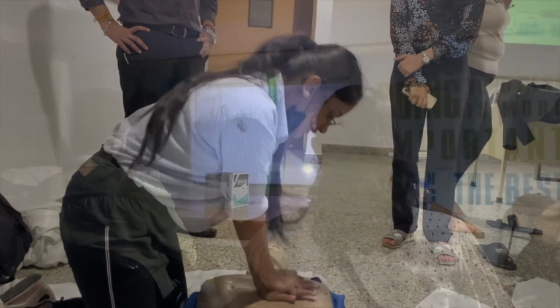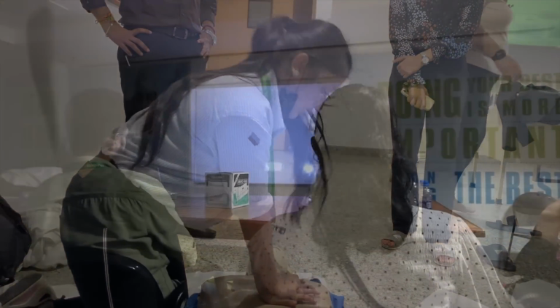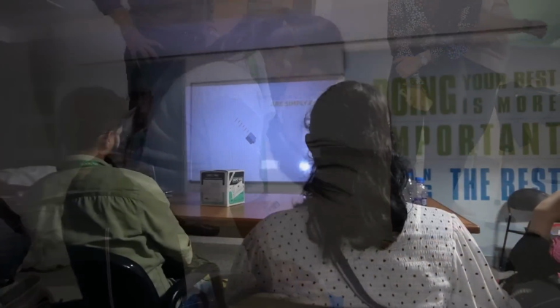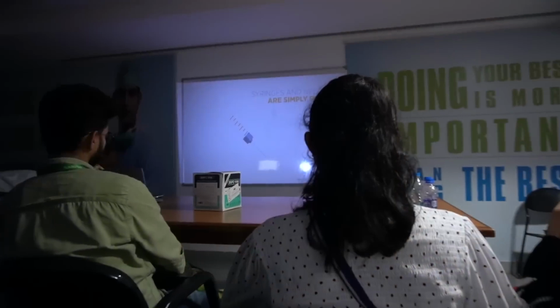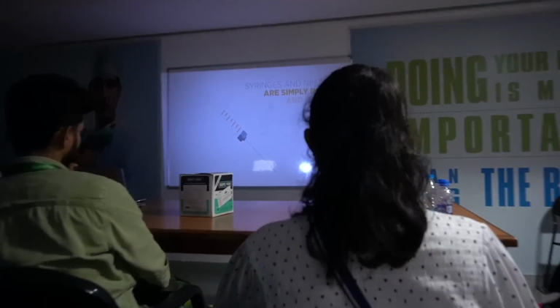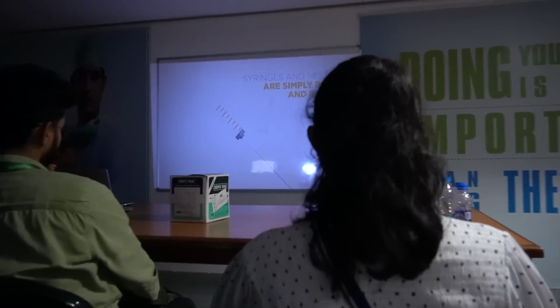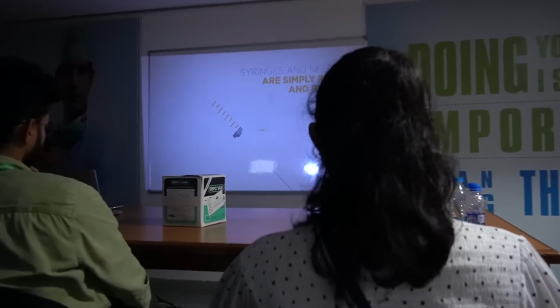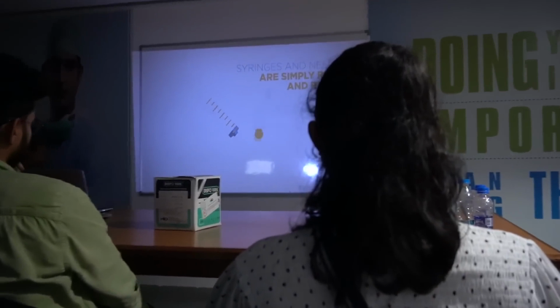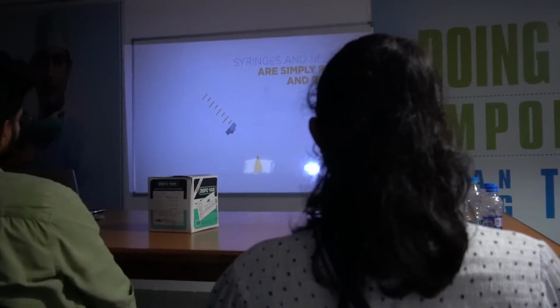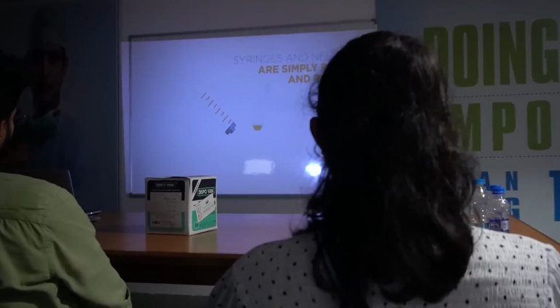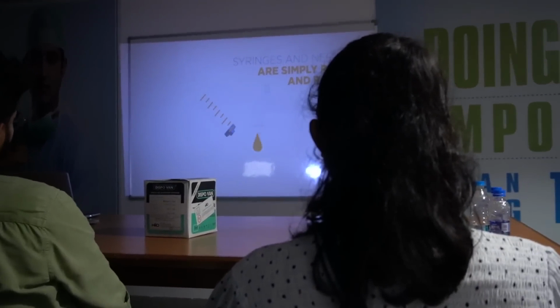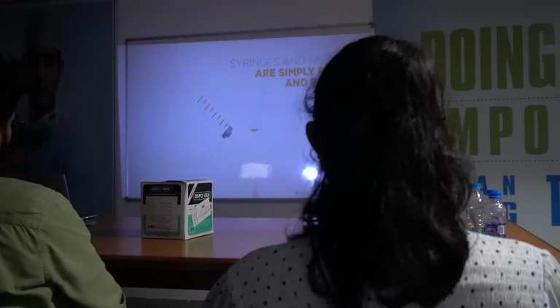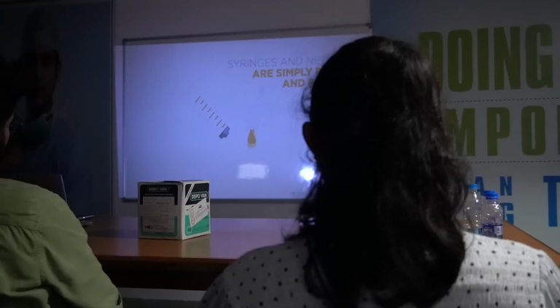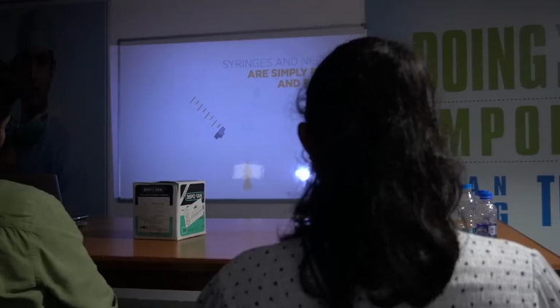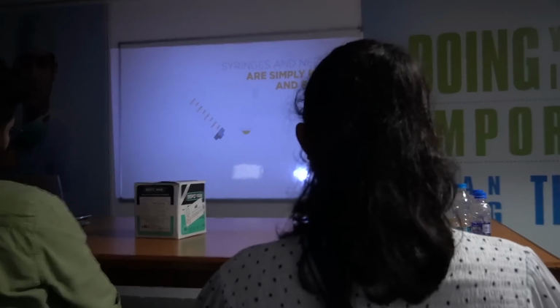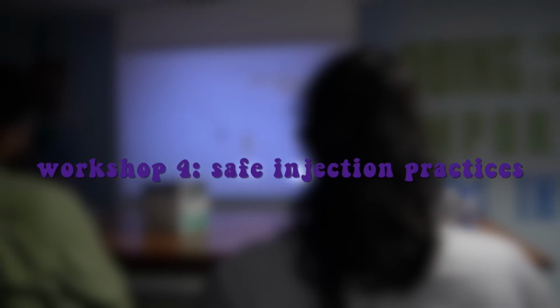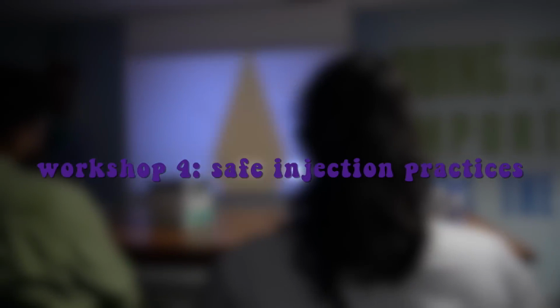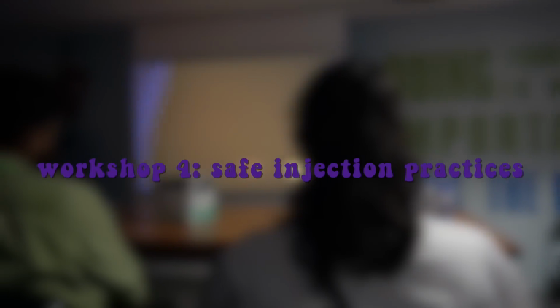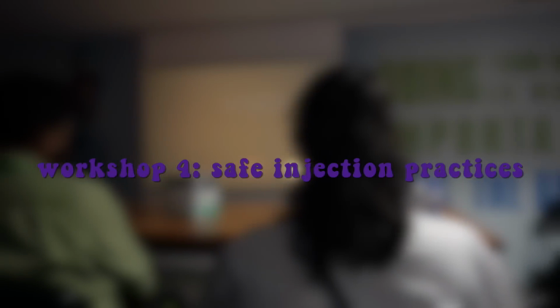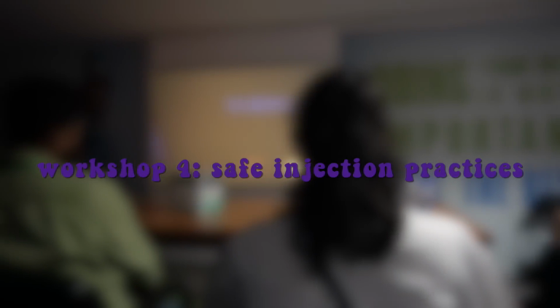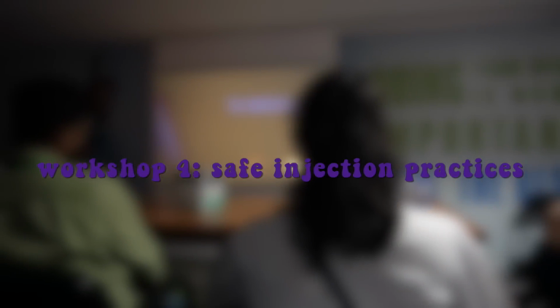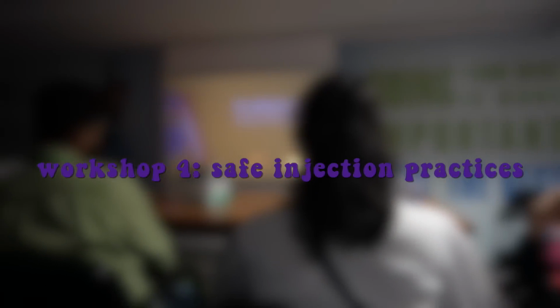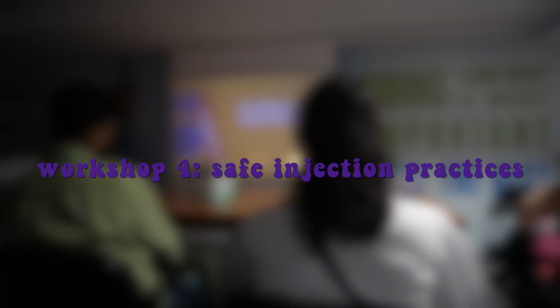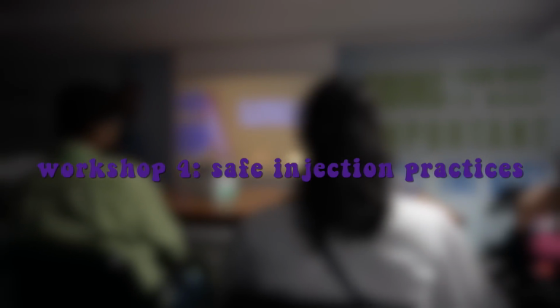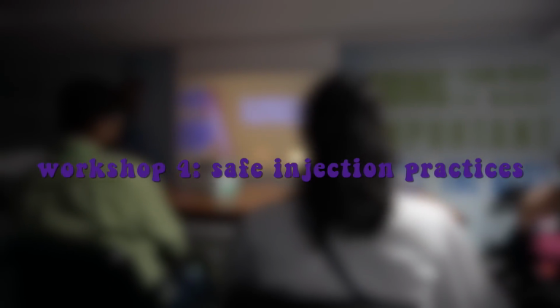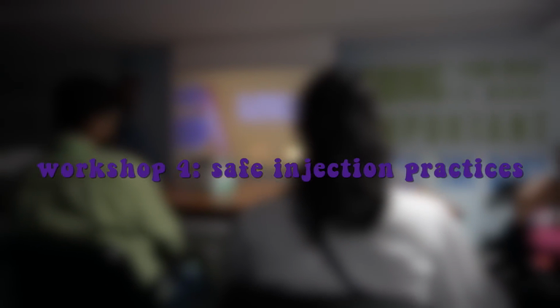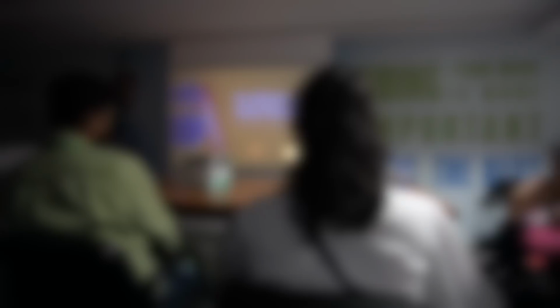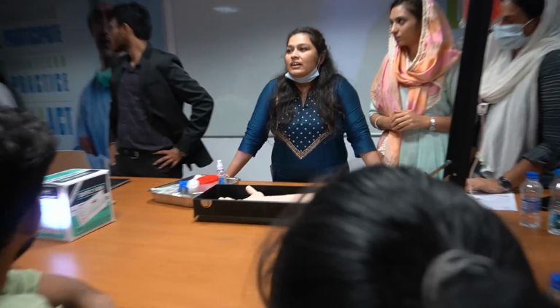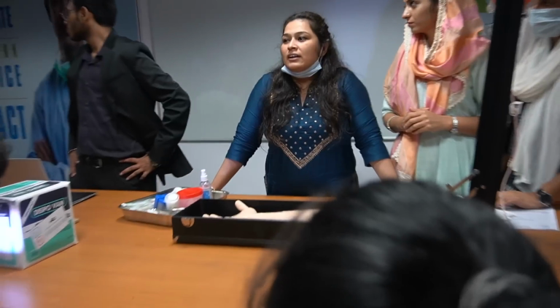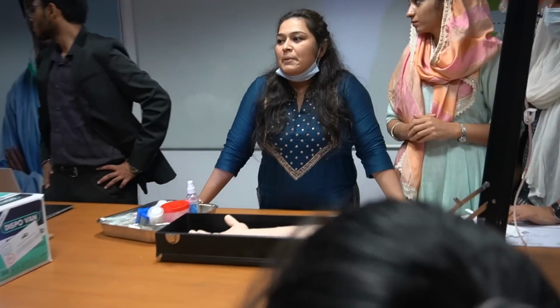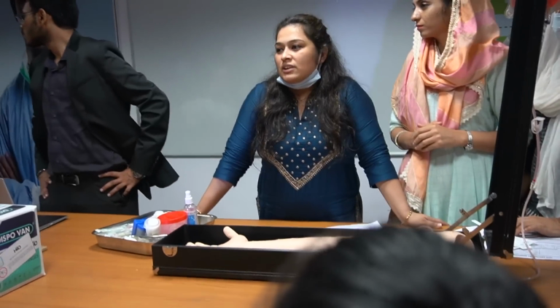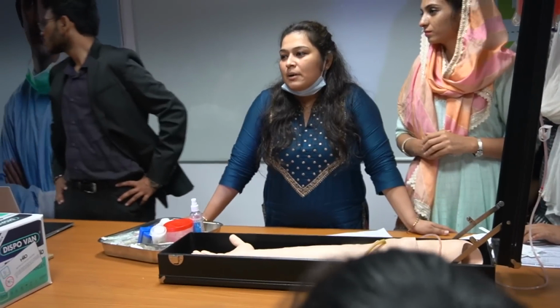The final workshop was all about safe injection practices — when to give an injection, when not to give, and how to give it.